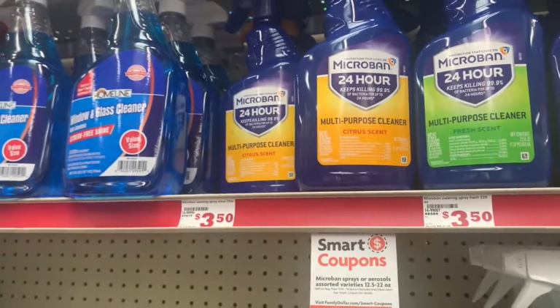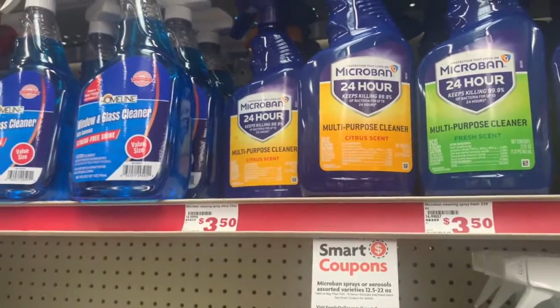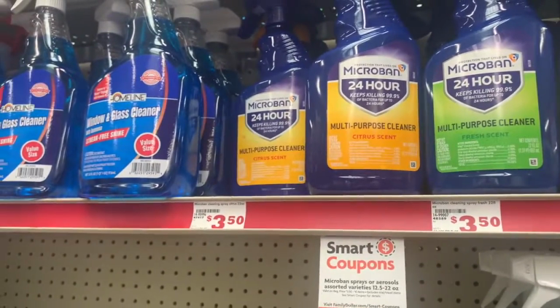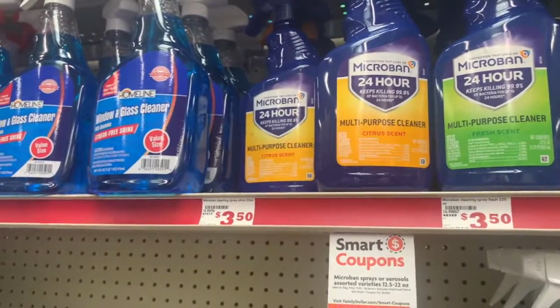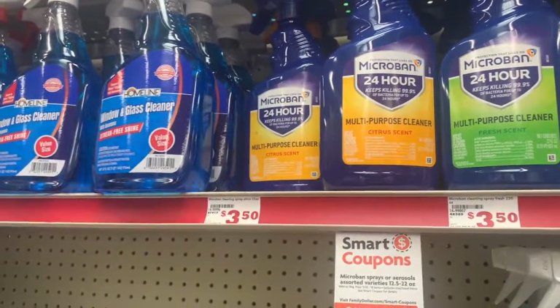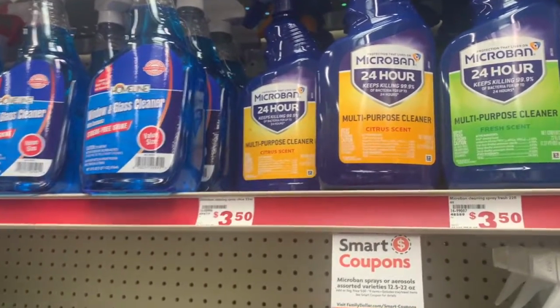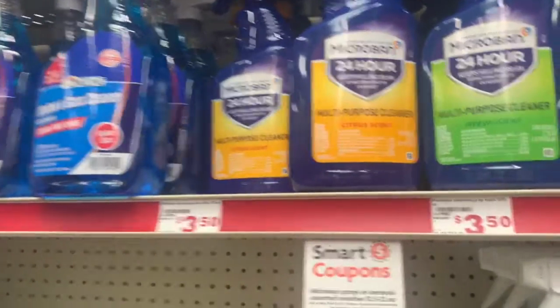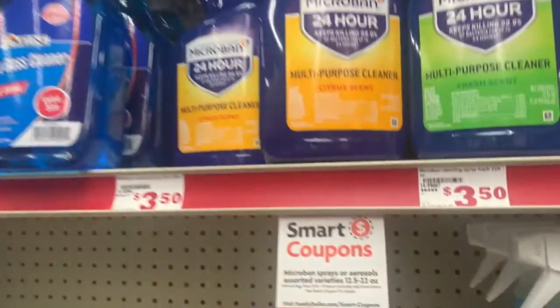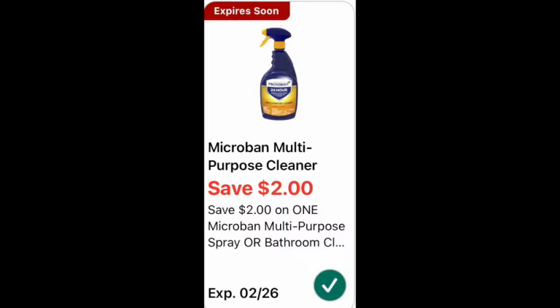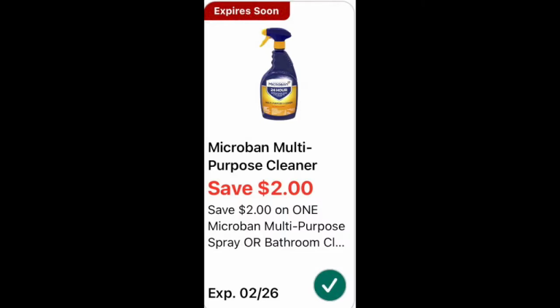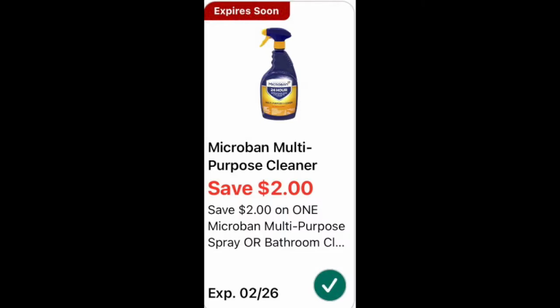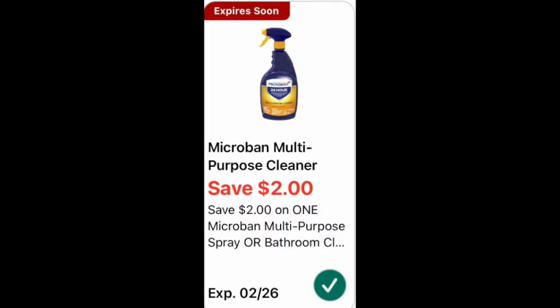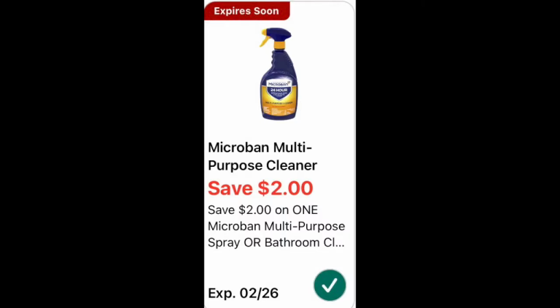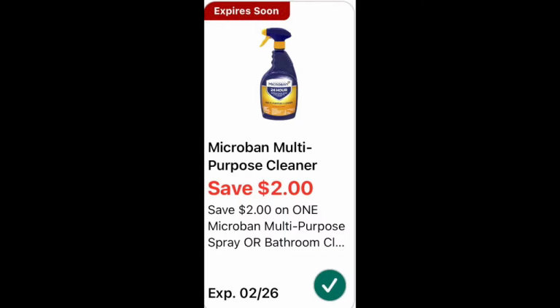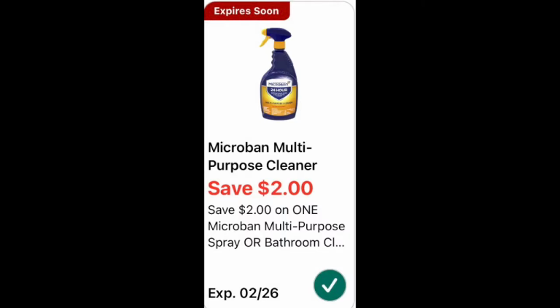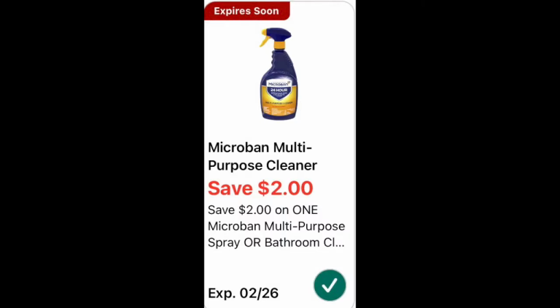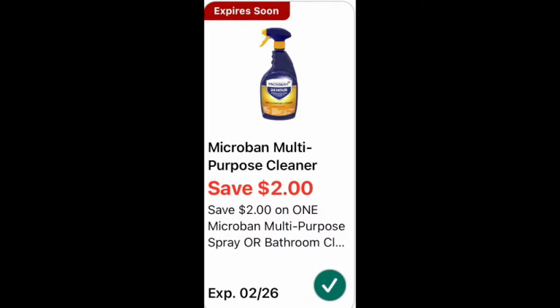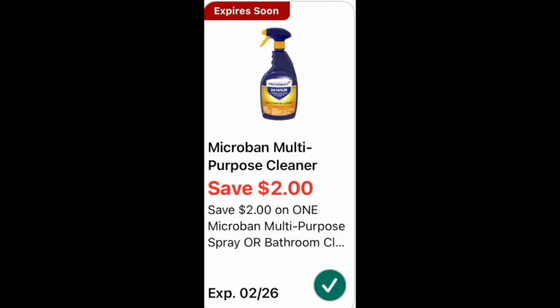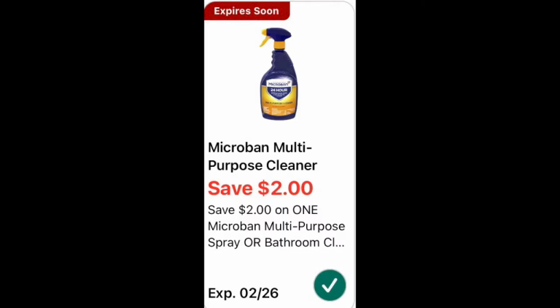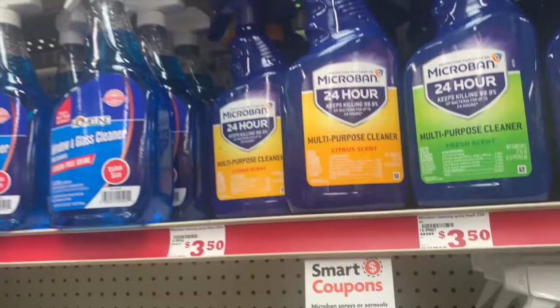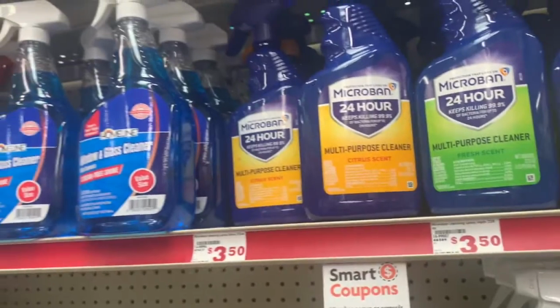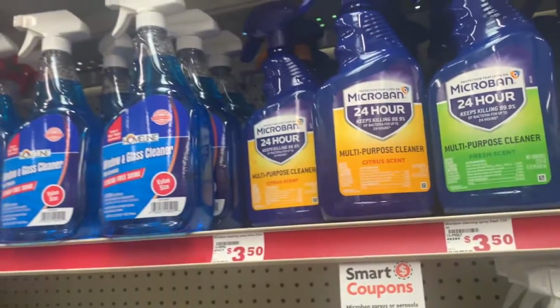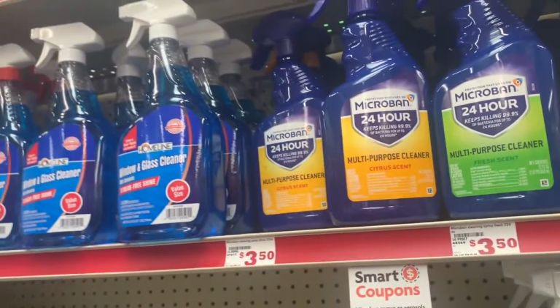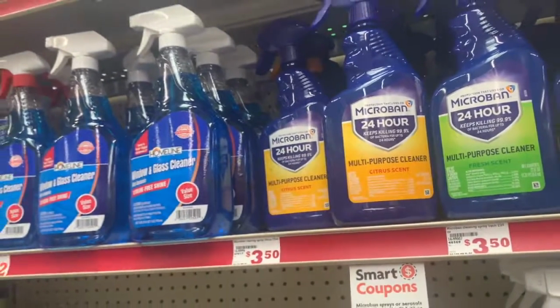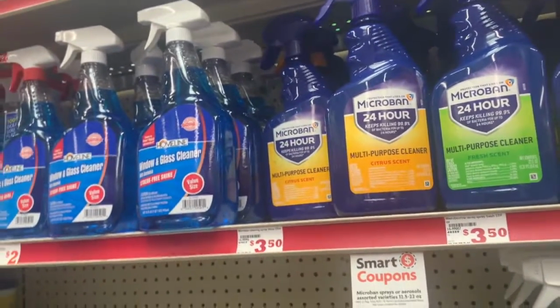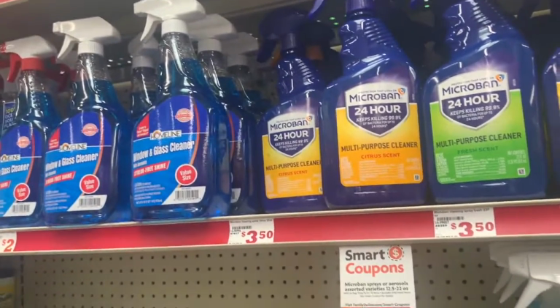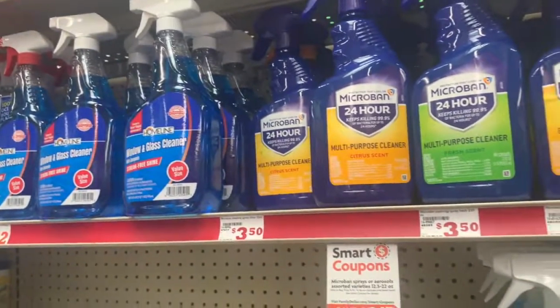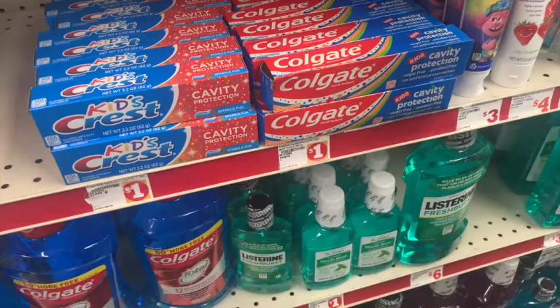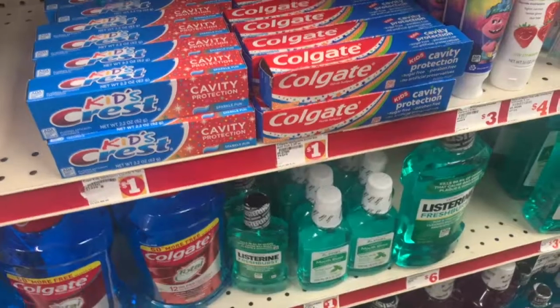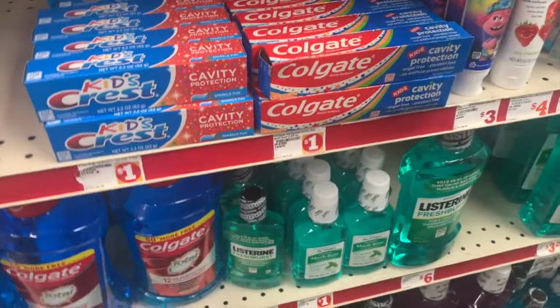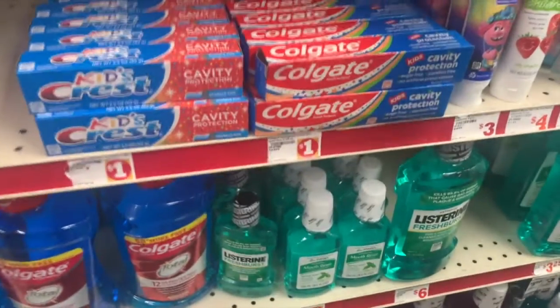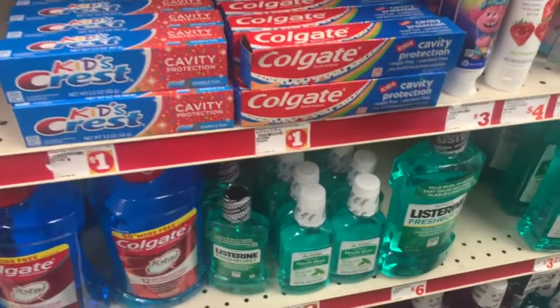This Micro Band is priced at three dollars and fifty cents. We have a two dollar off coupon making the final cost a dollar and fifty cents.